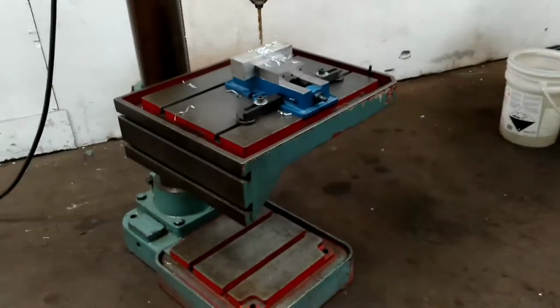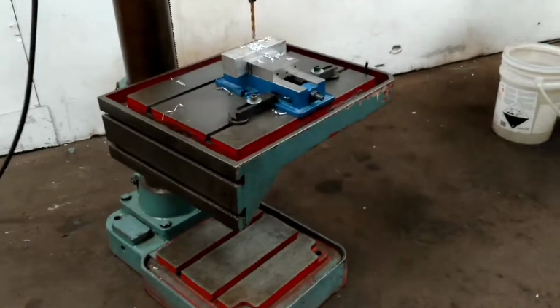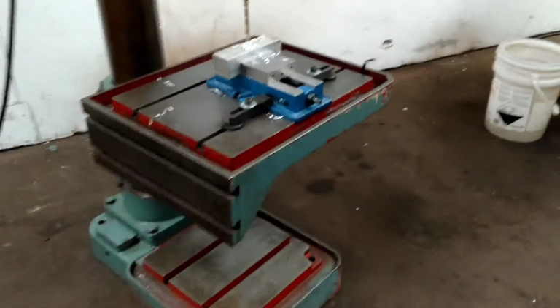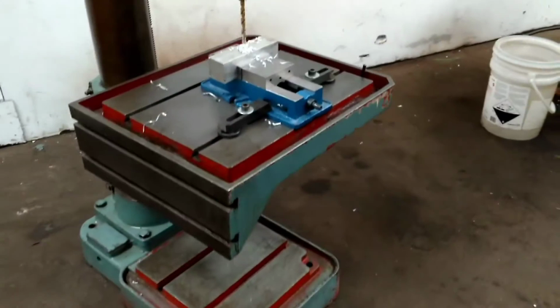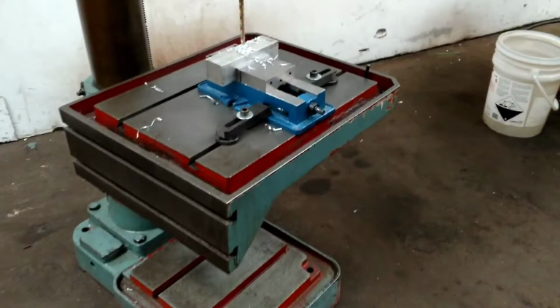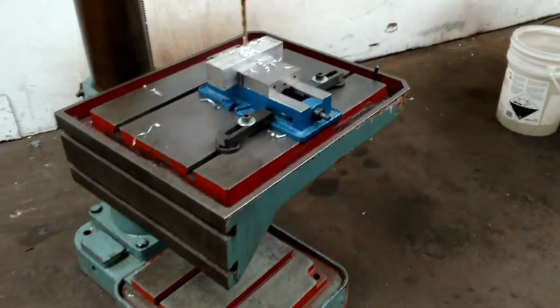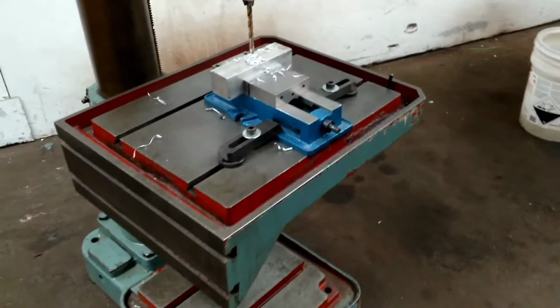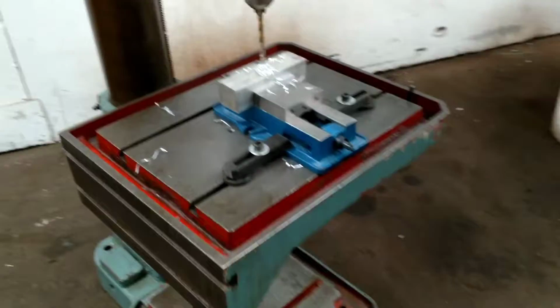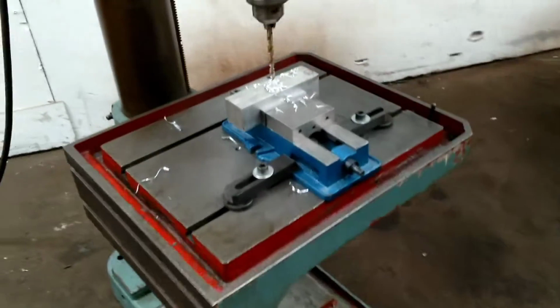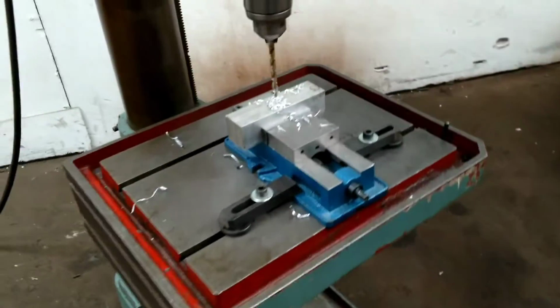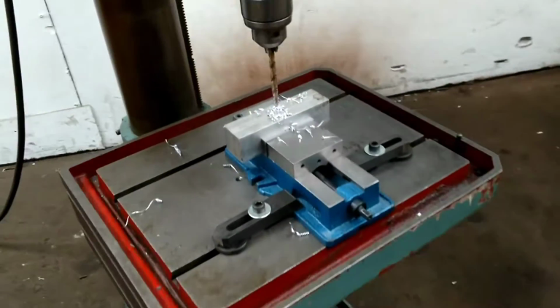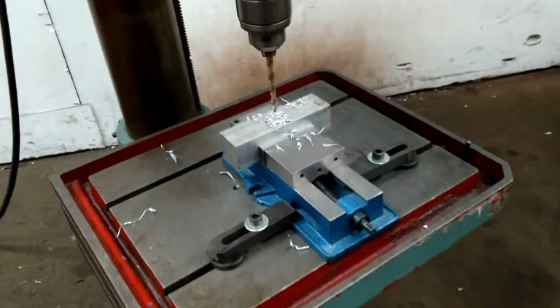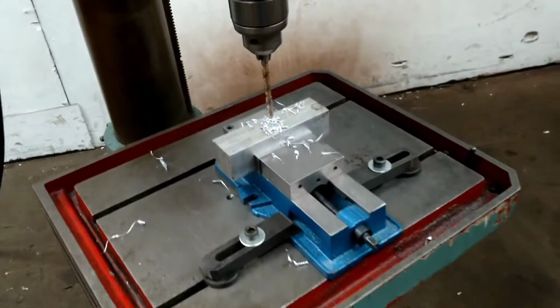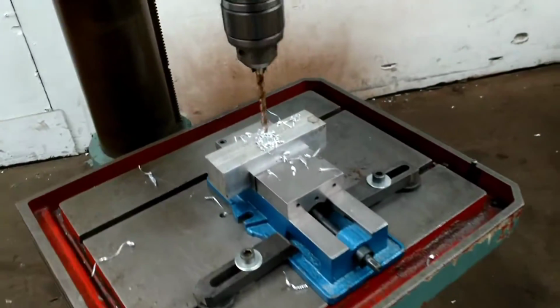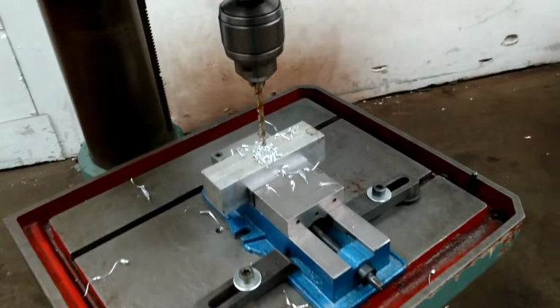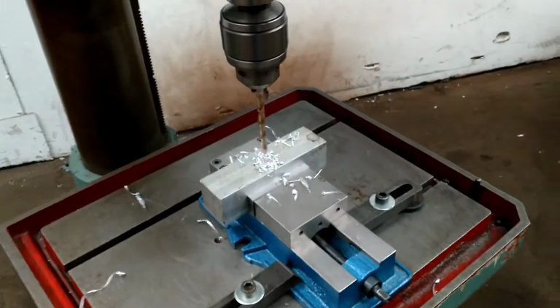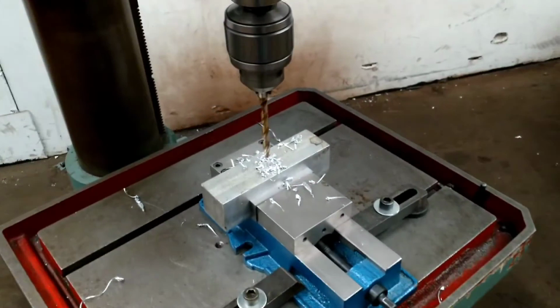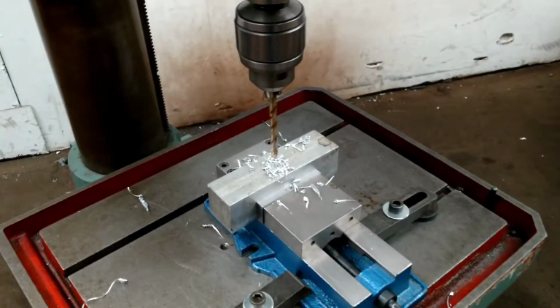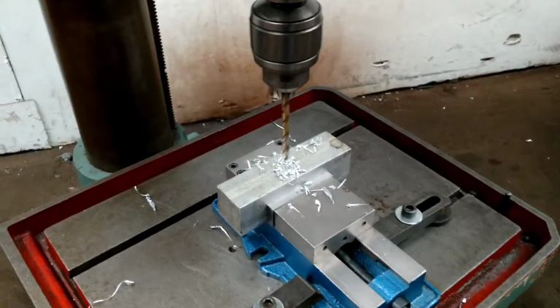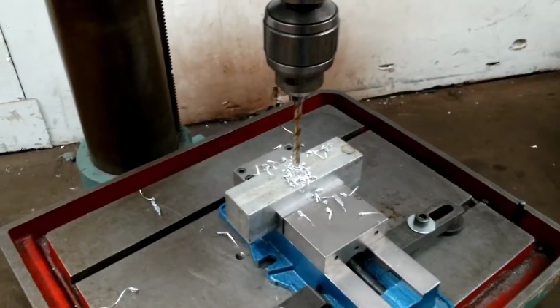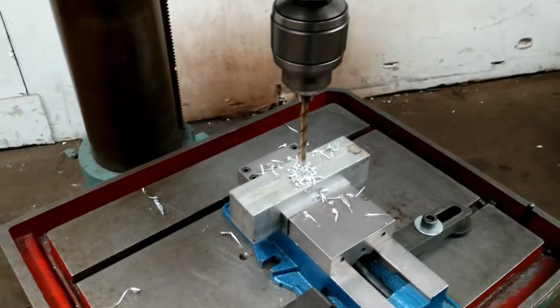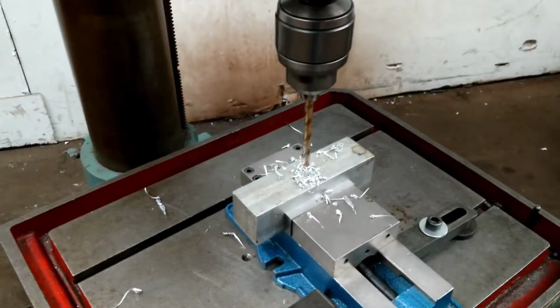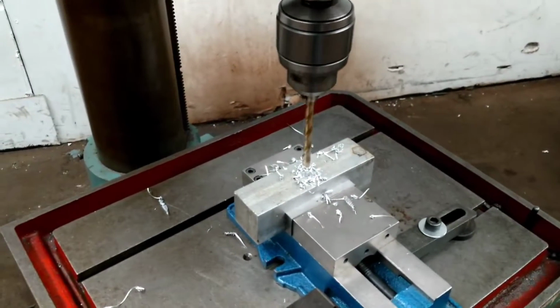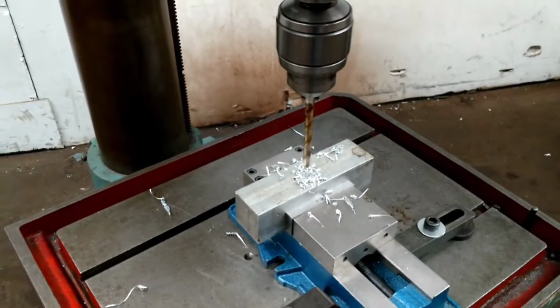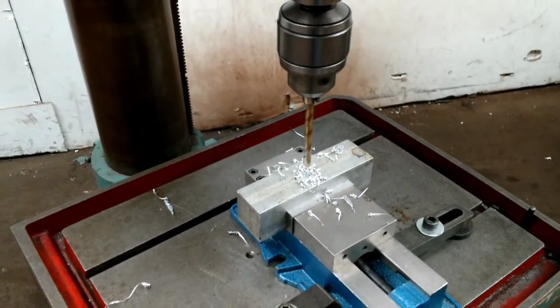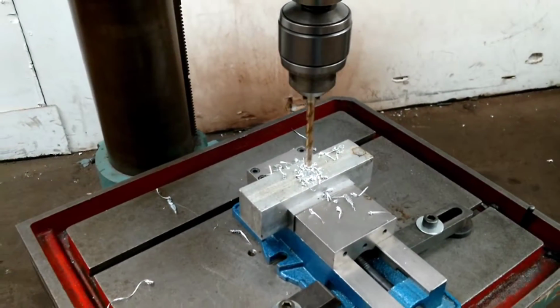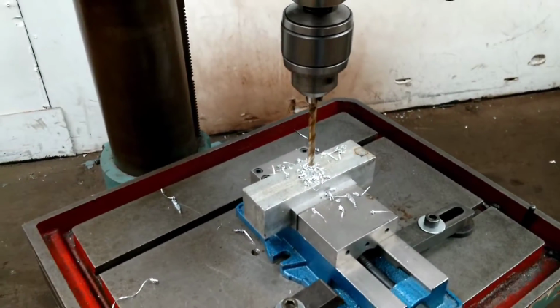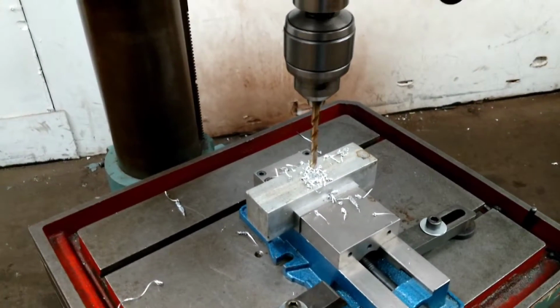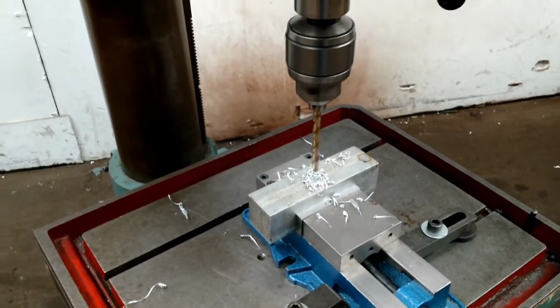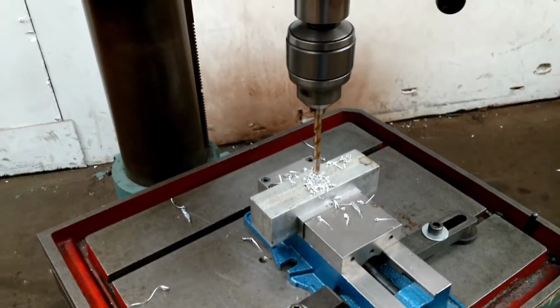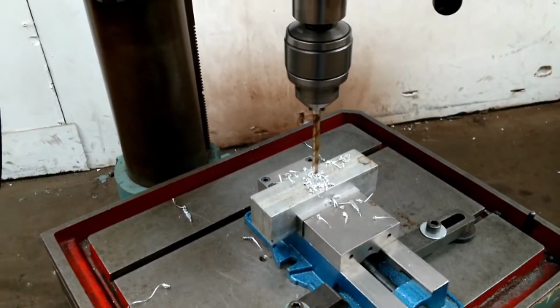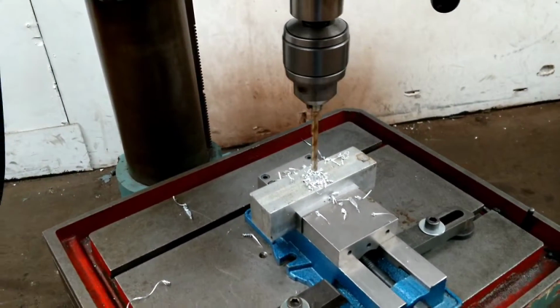What you see here is going with it, with the exception of the metal and the drill bit.